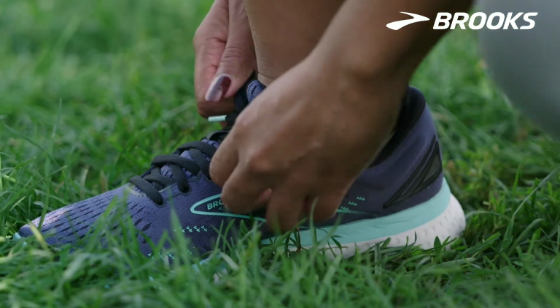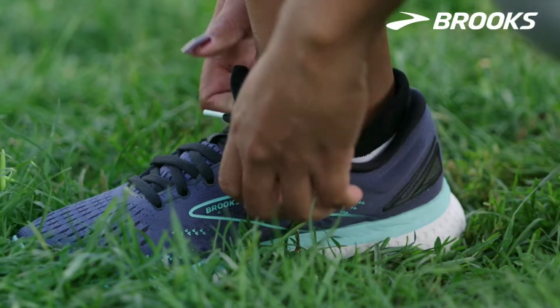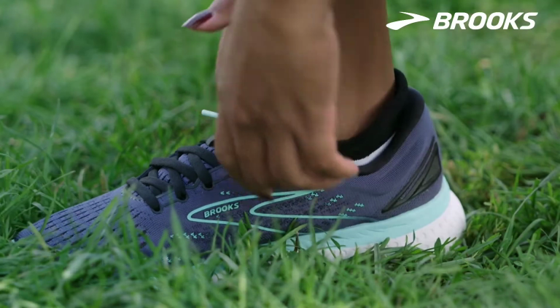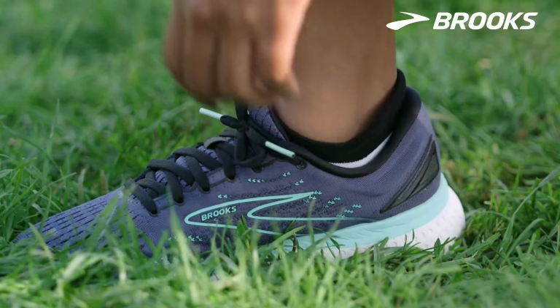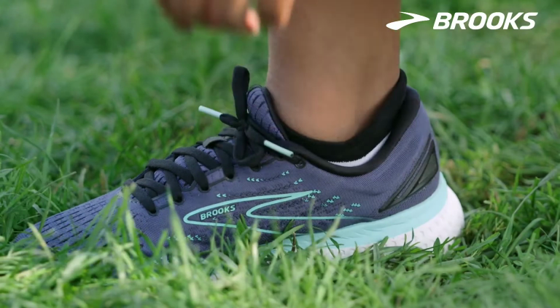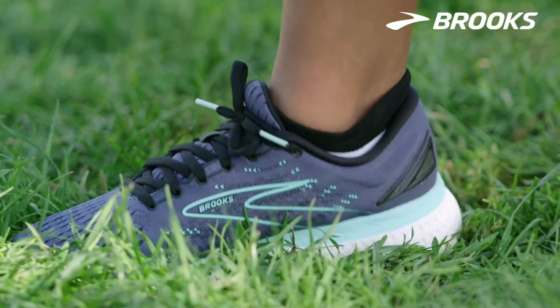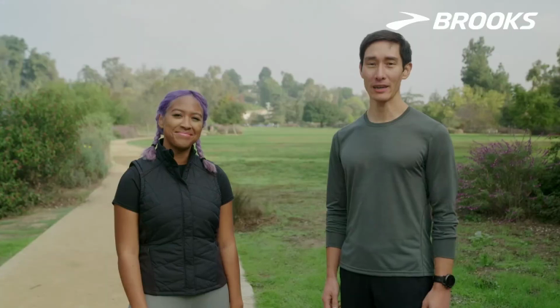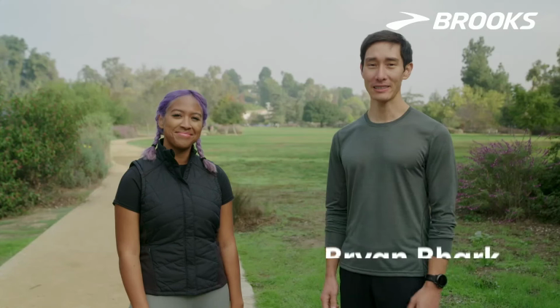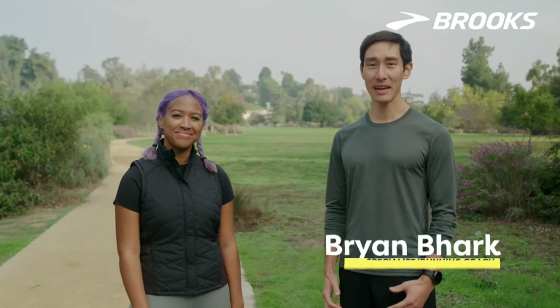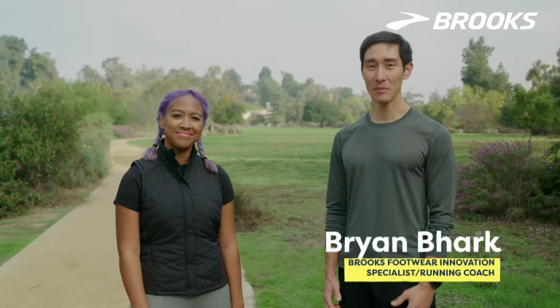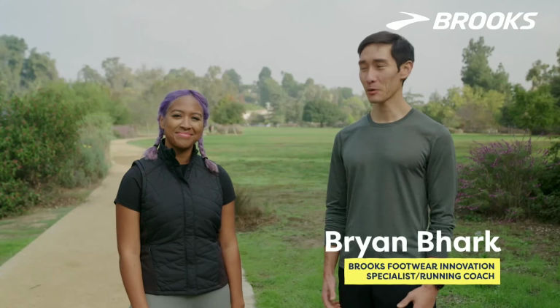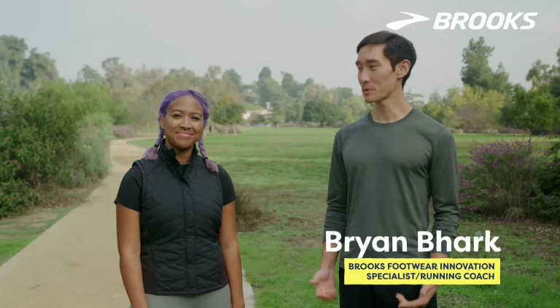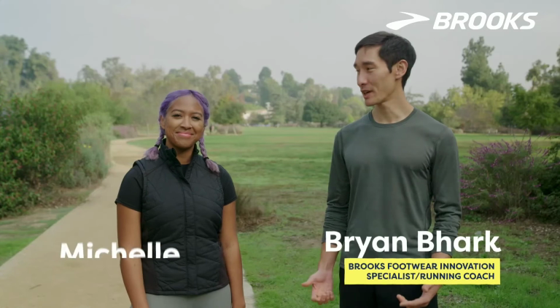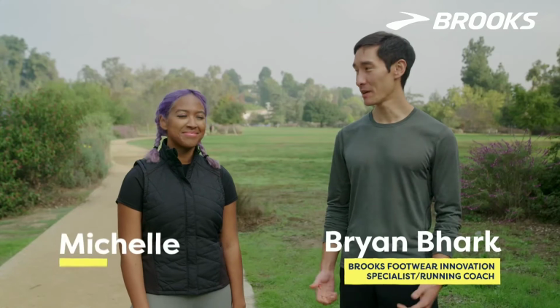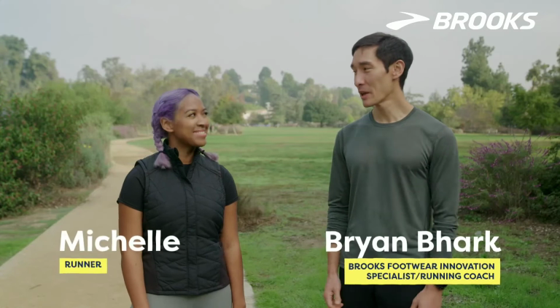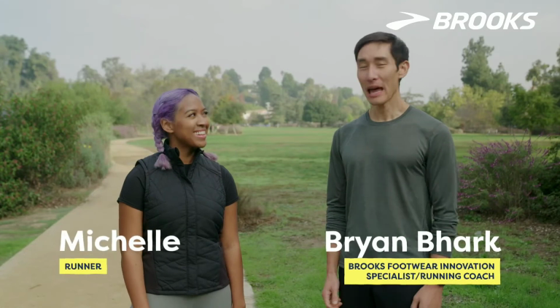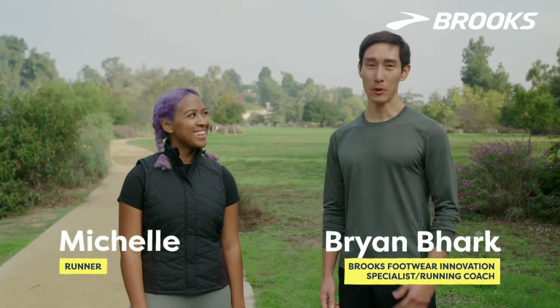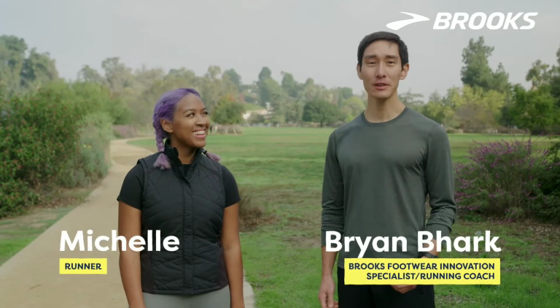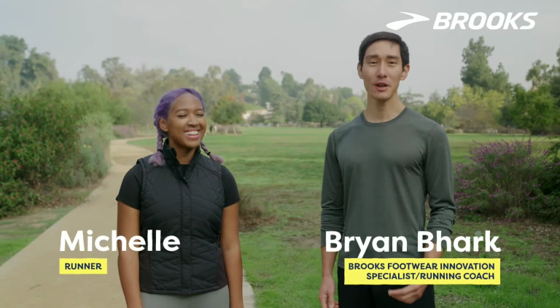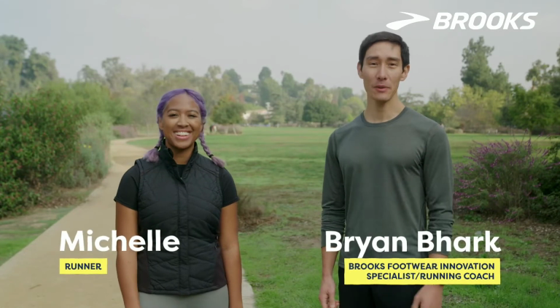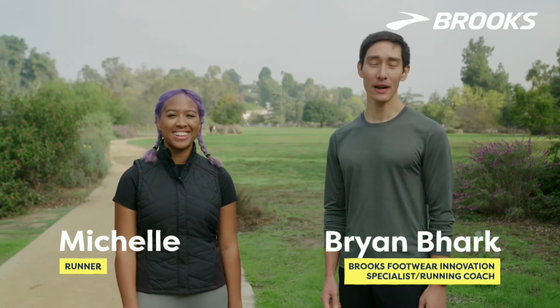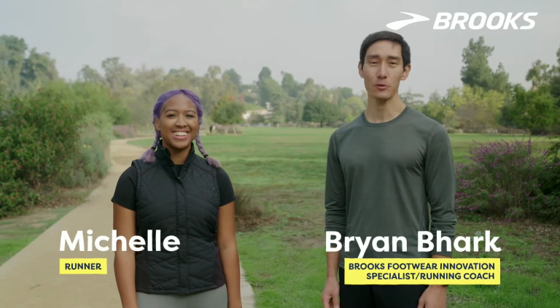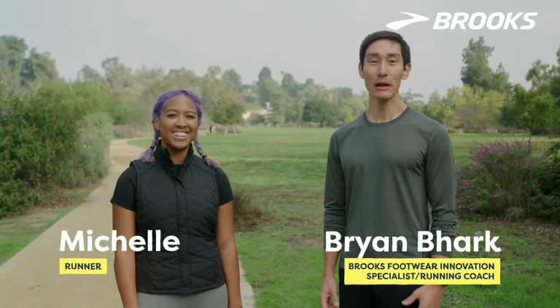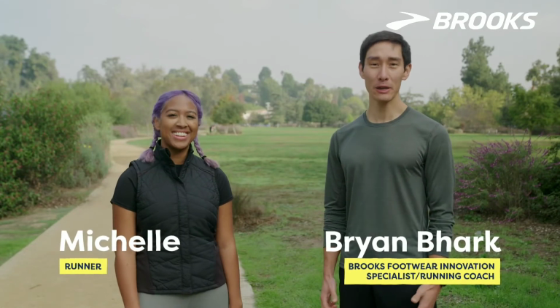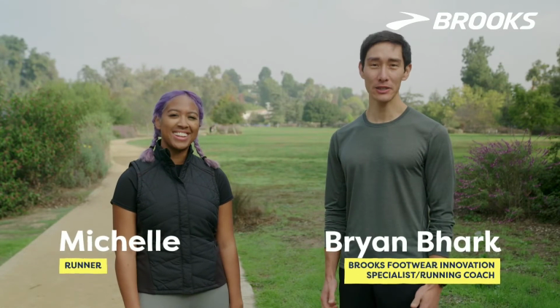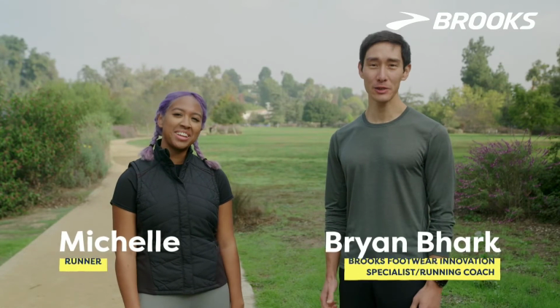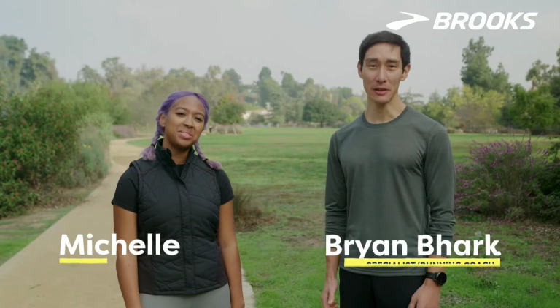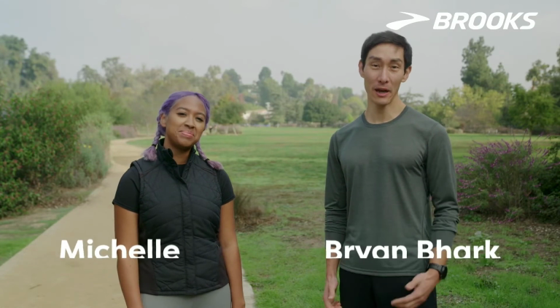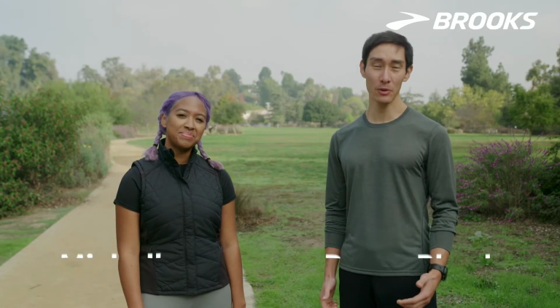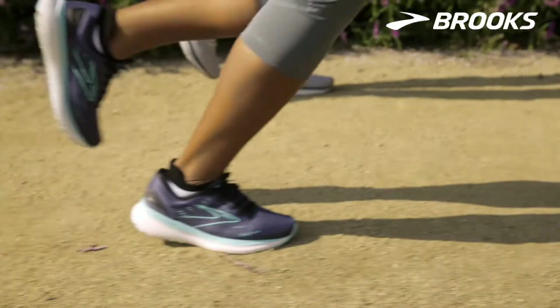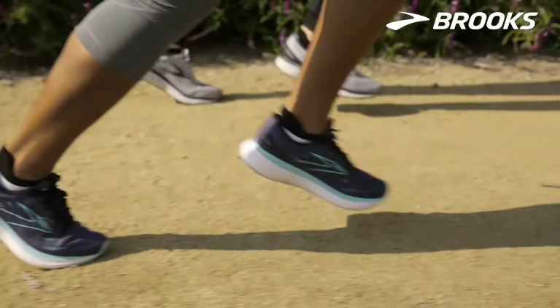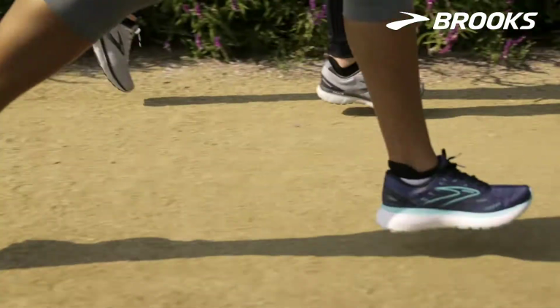Hi, my name is Brian, and today I'm here with Michelle, and we're here to talk about how the right running shoe can help prevent an injury.